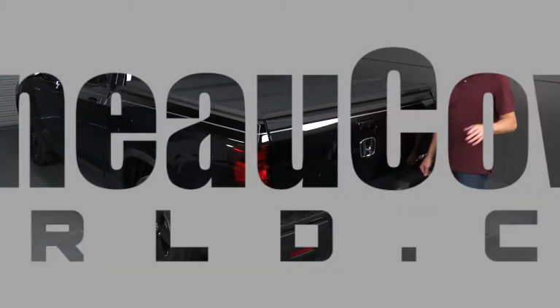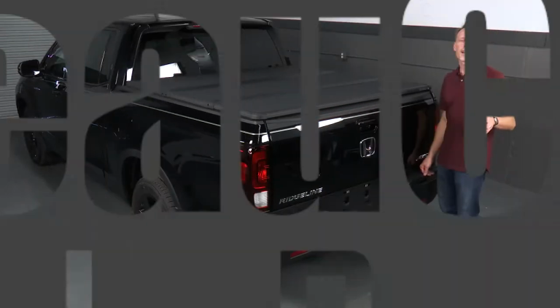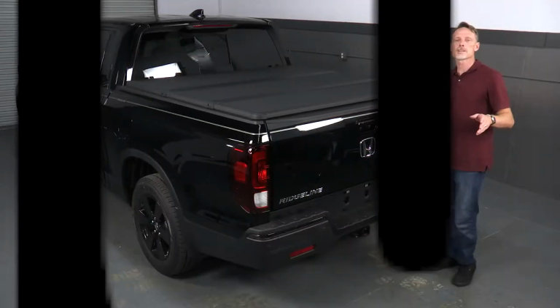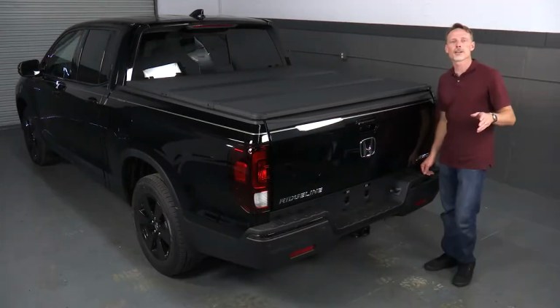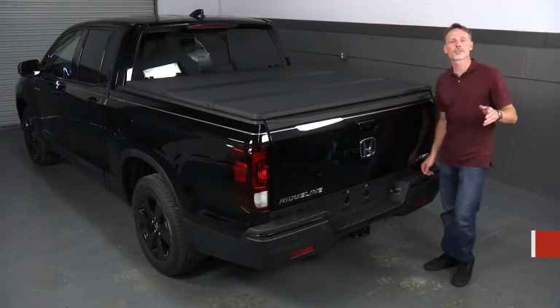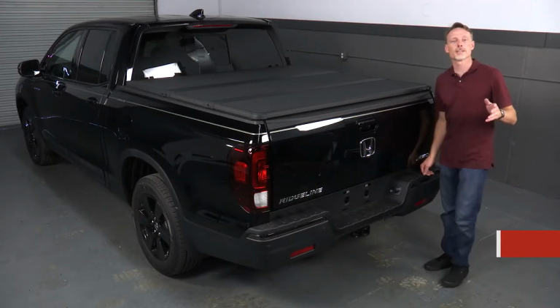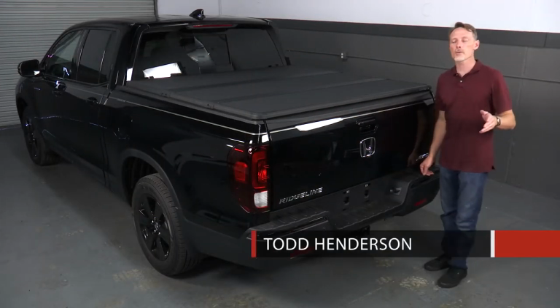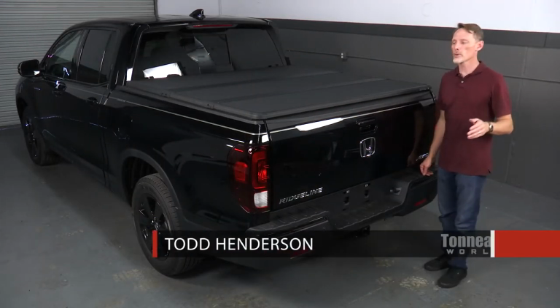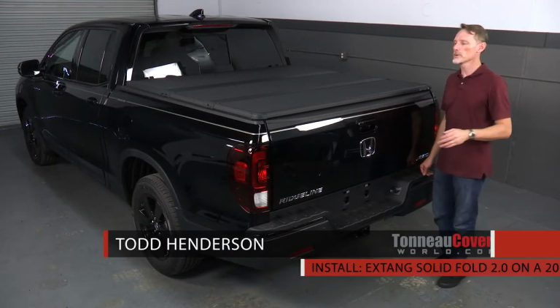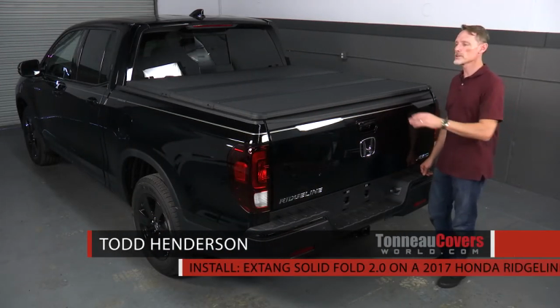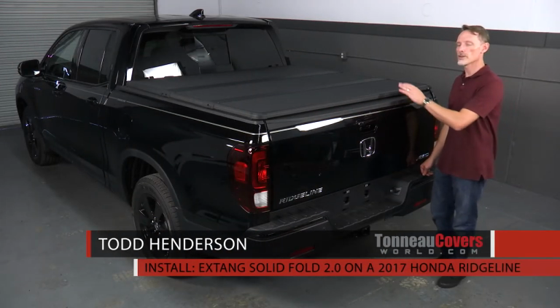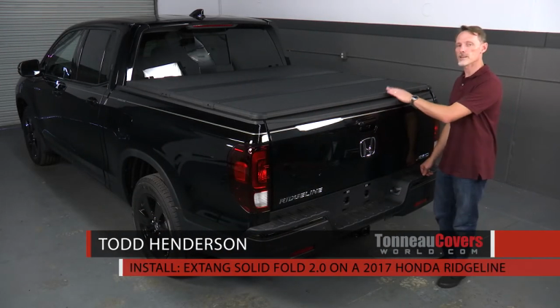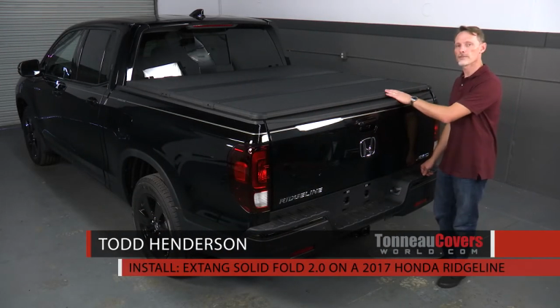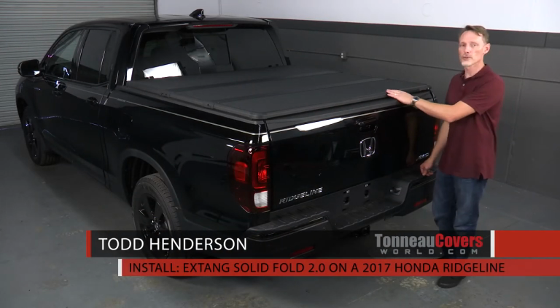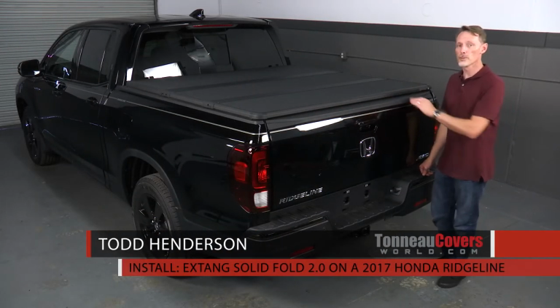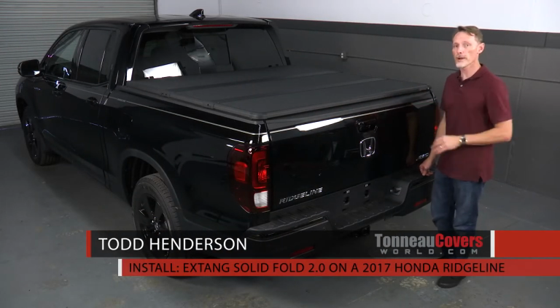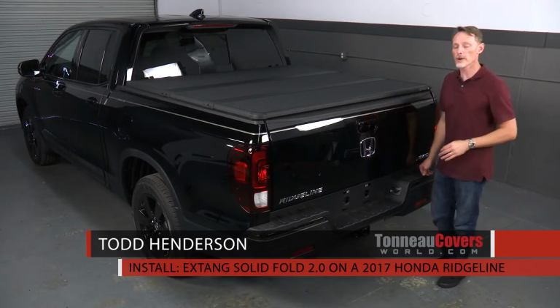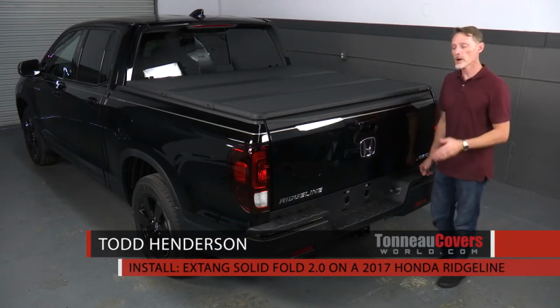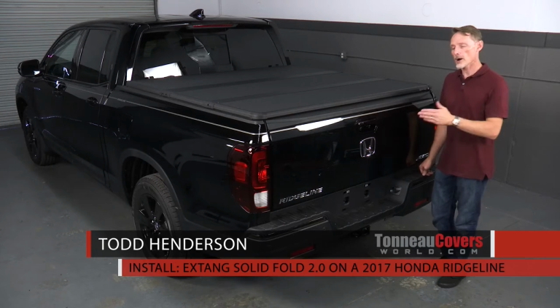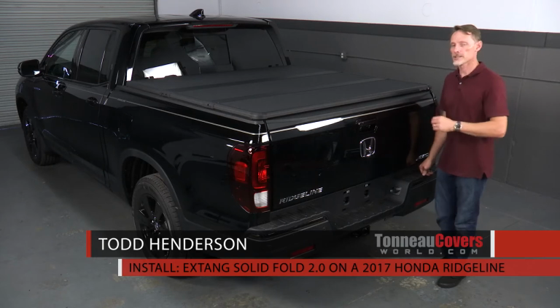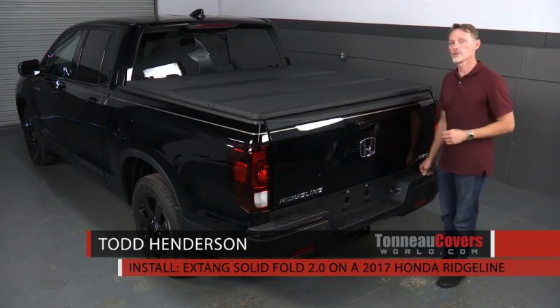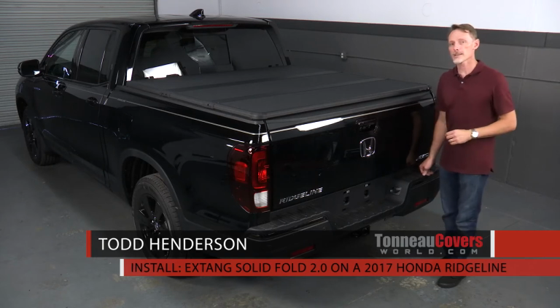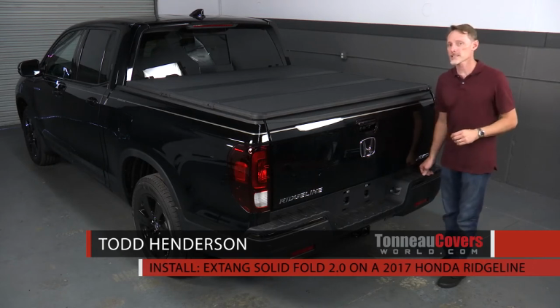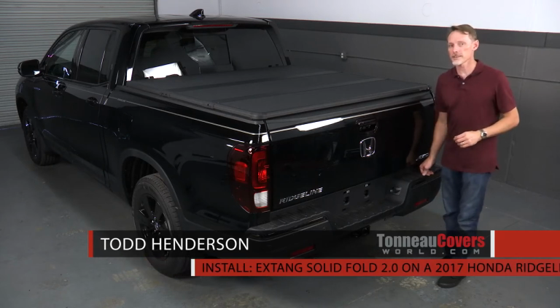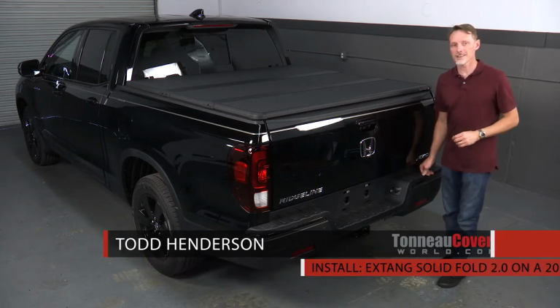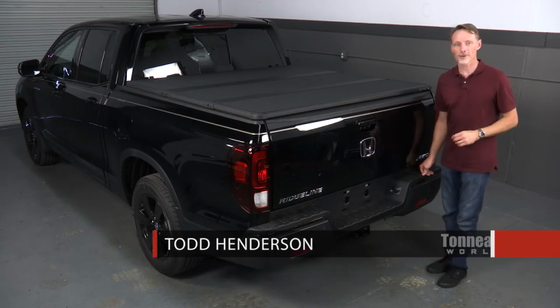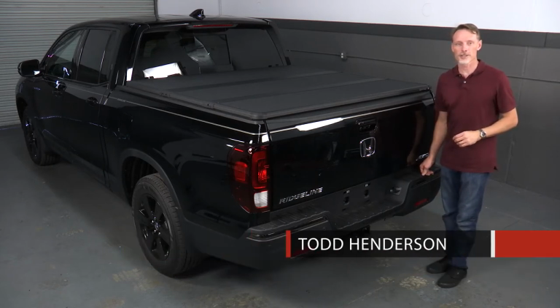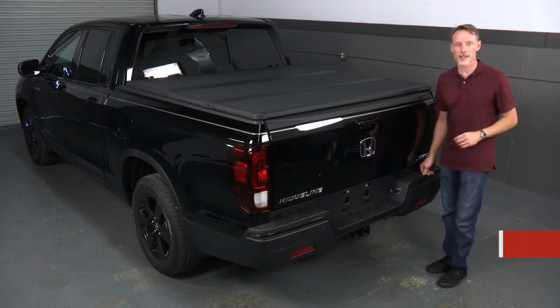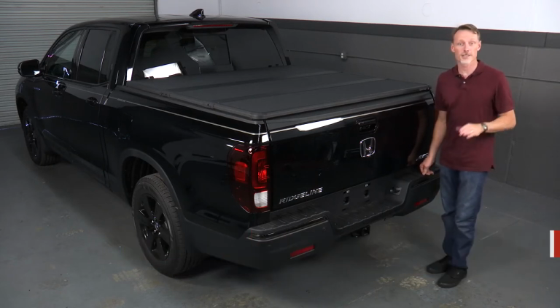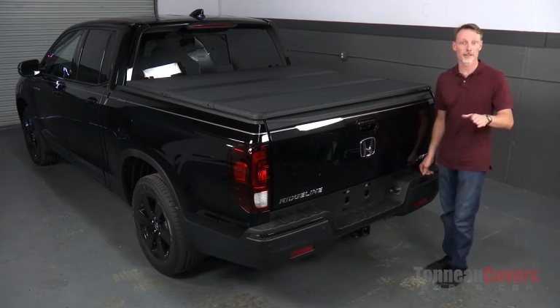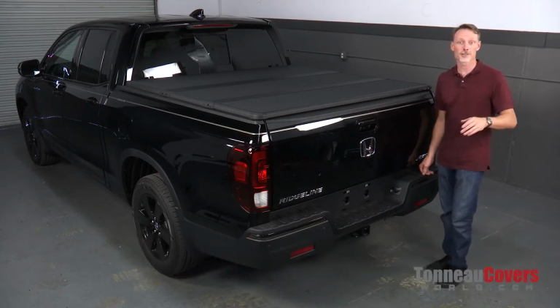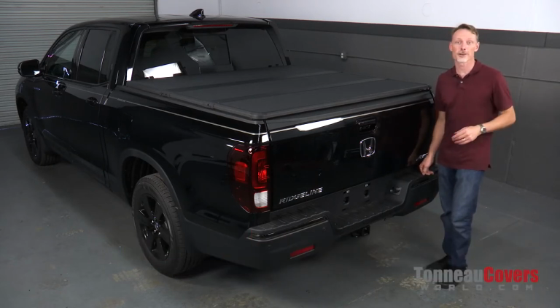Hi, I'm Todd Henderson. Today we're going to install the Solid Pole 2.0 on this 2017 Honda Ridgeline. Let's go ahead and get started.